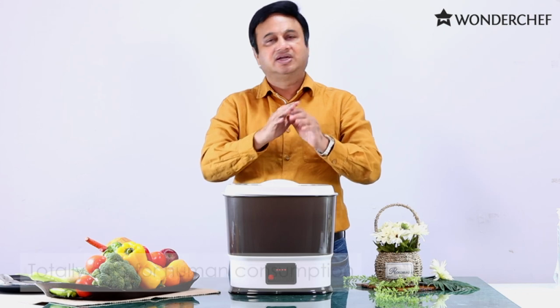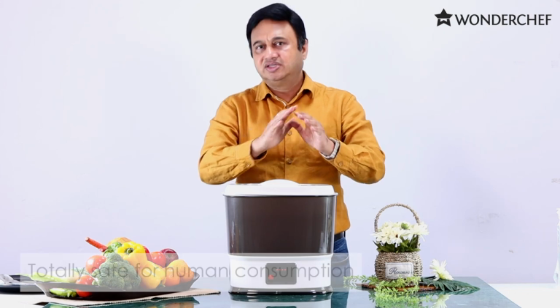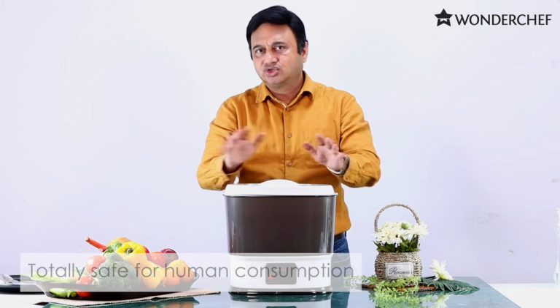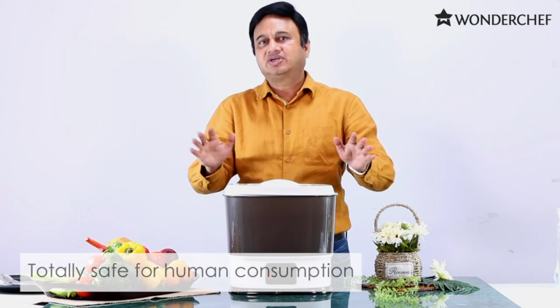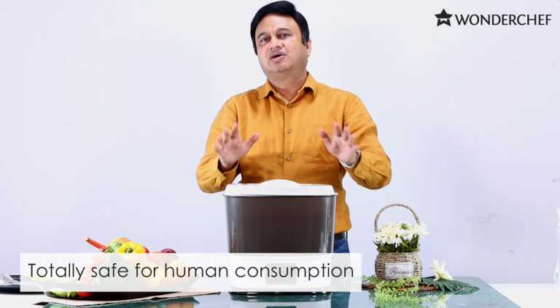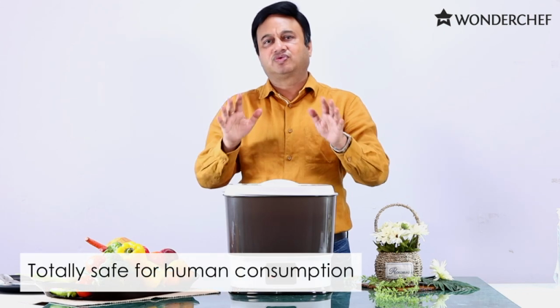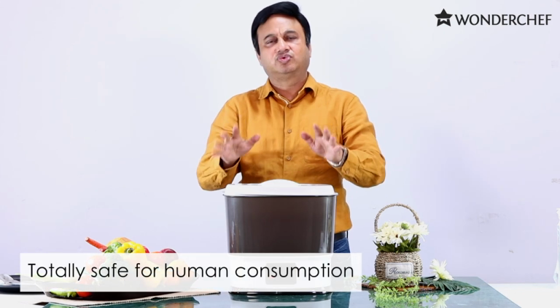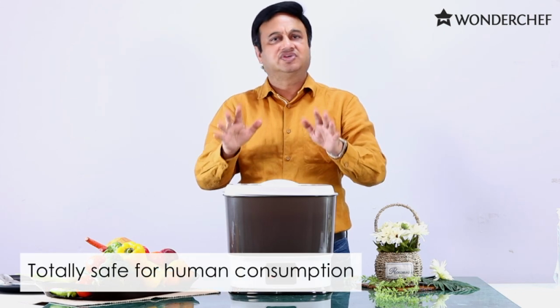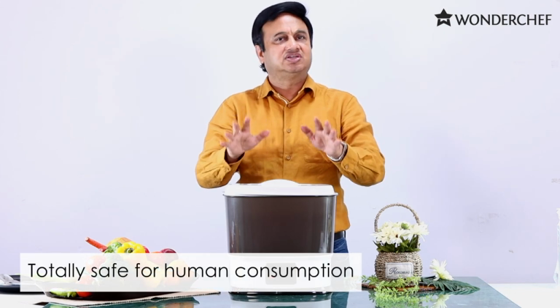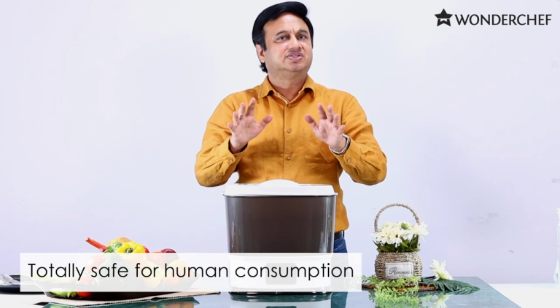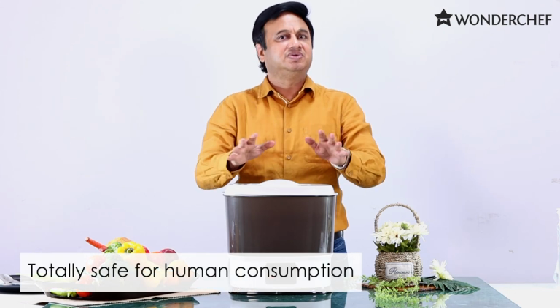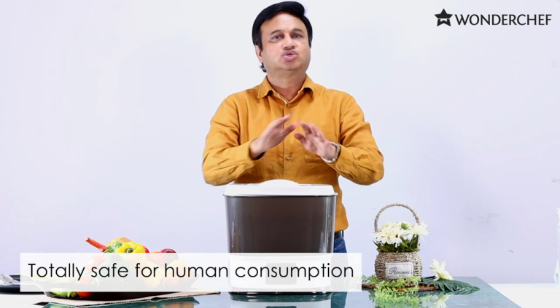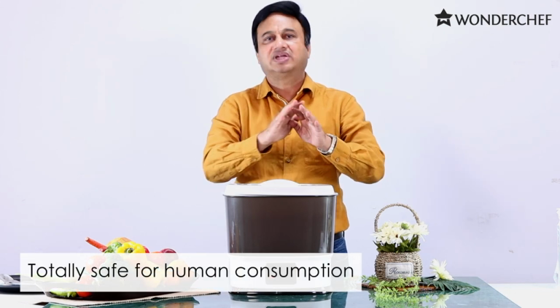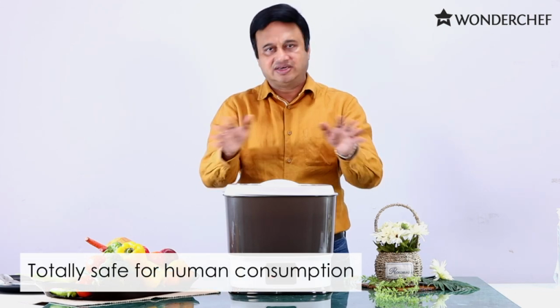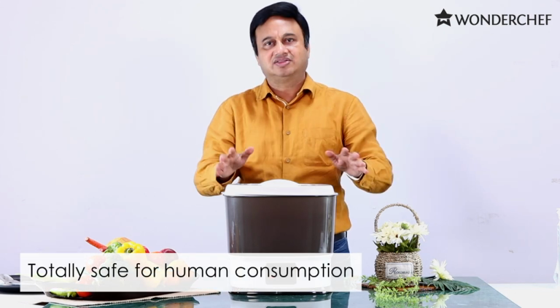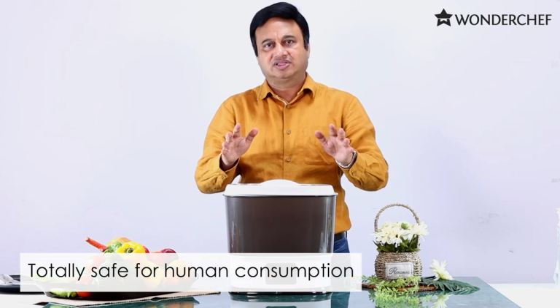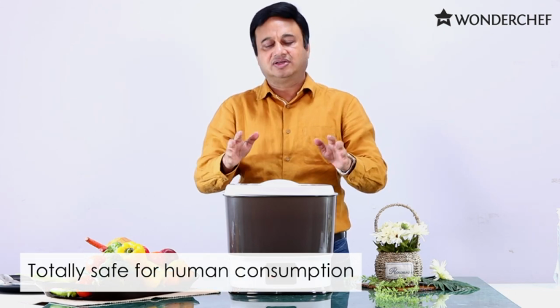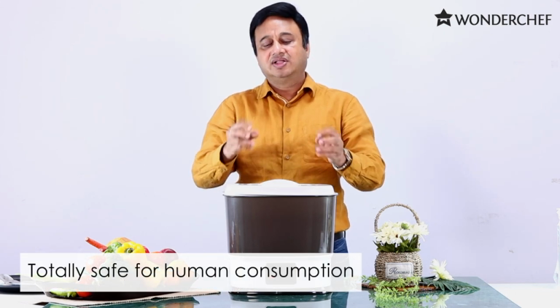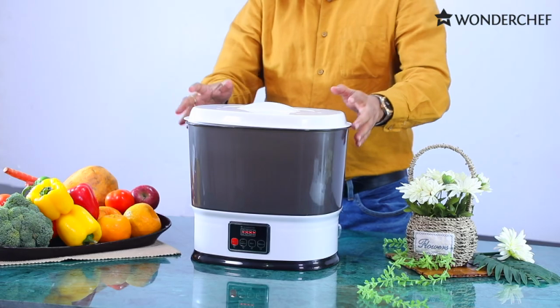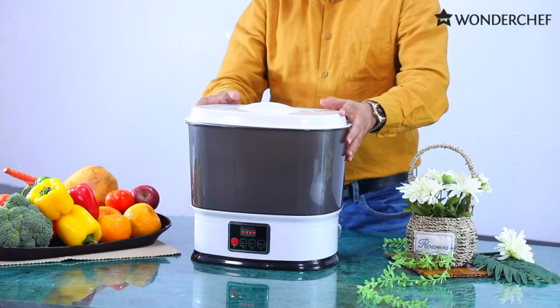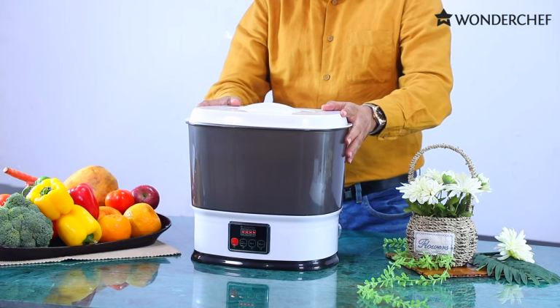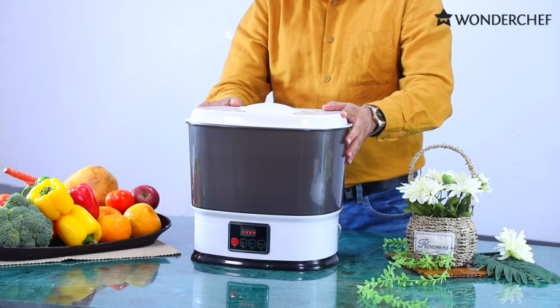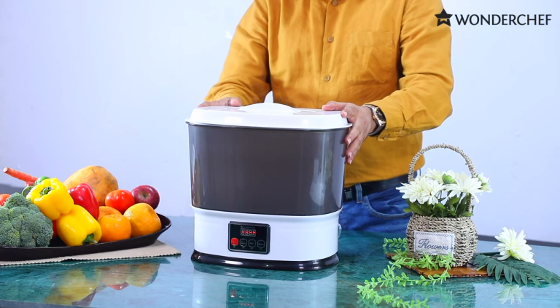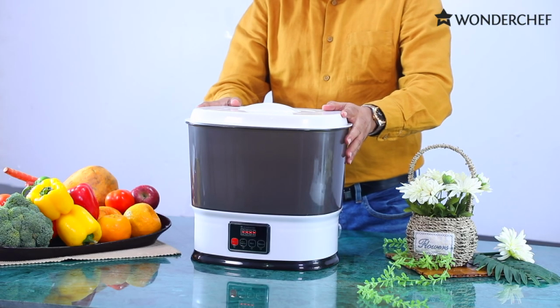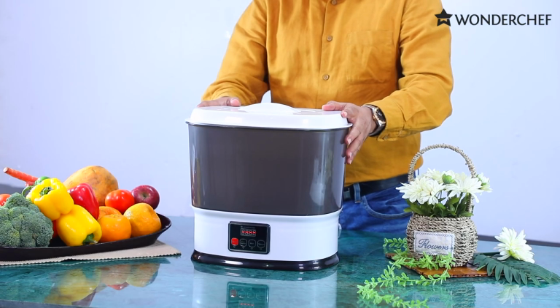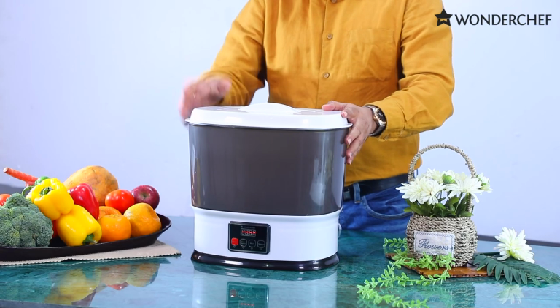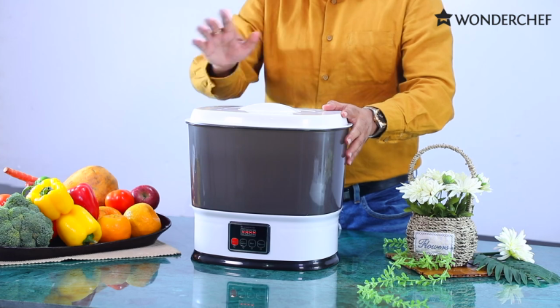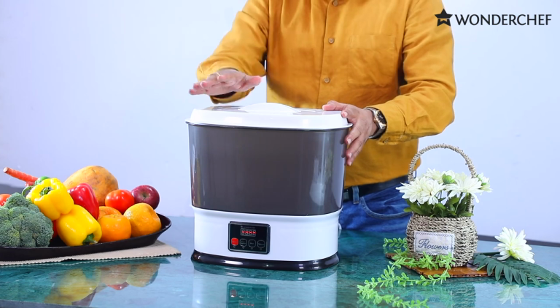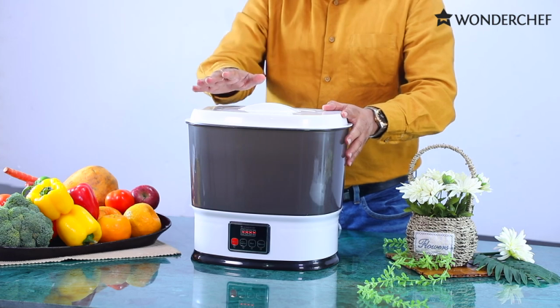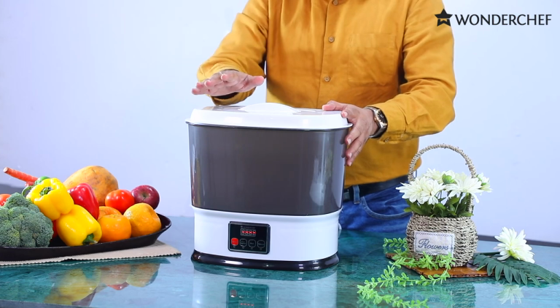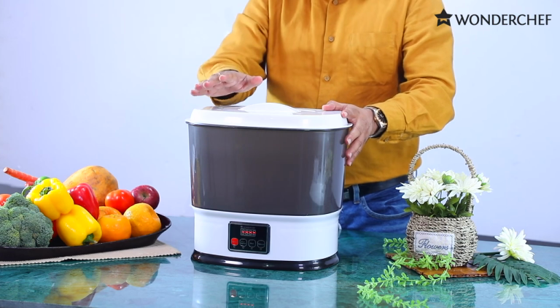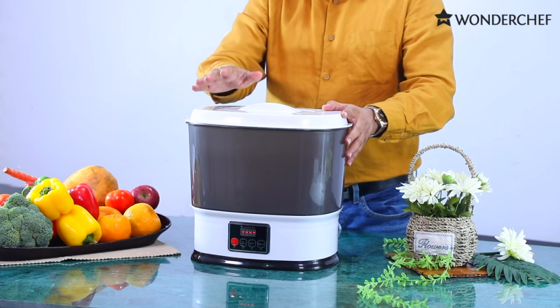It does not harm your fruits, vegetables, meats, or any other thing. The capacity is 10 liters. Single touch operation.